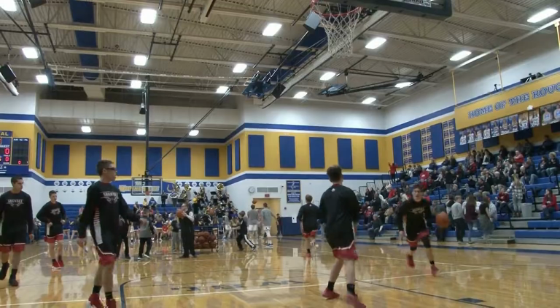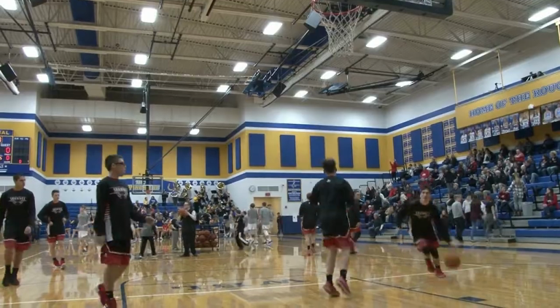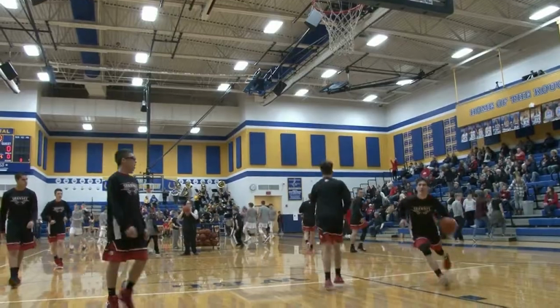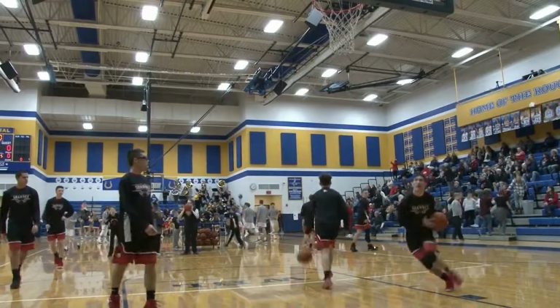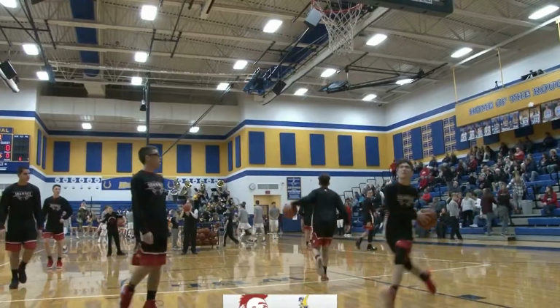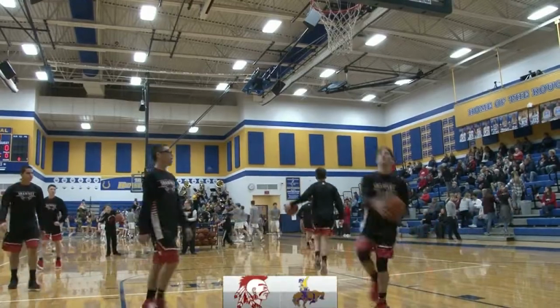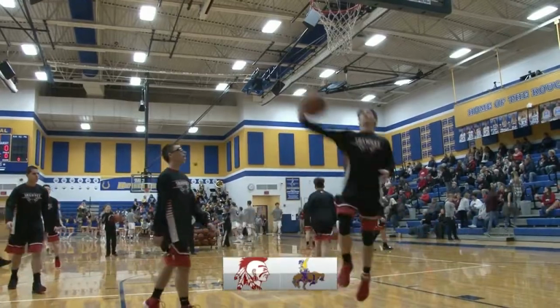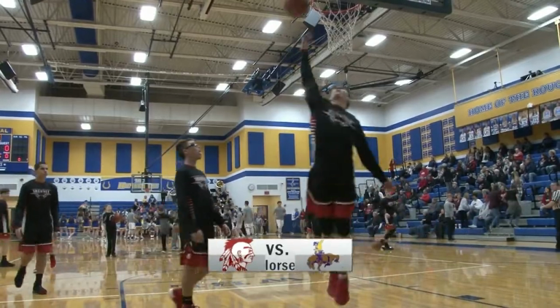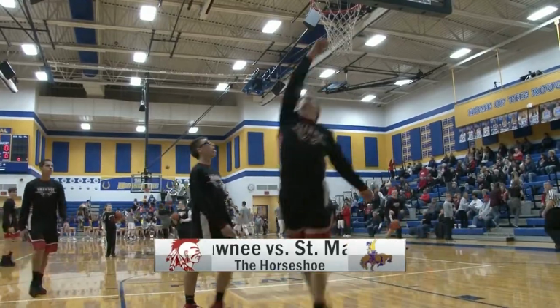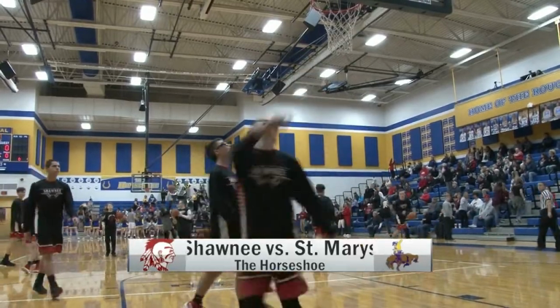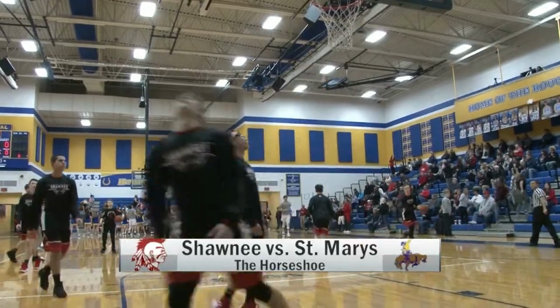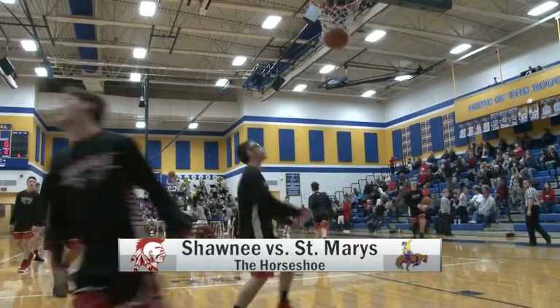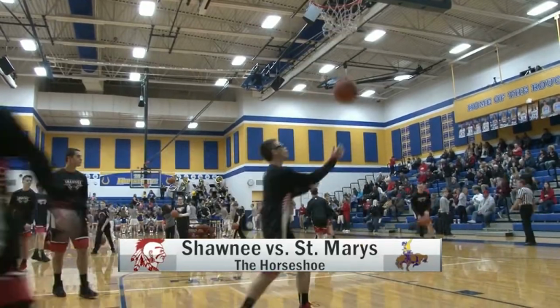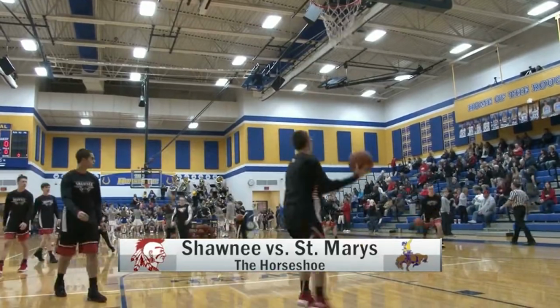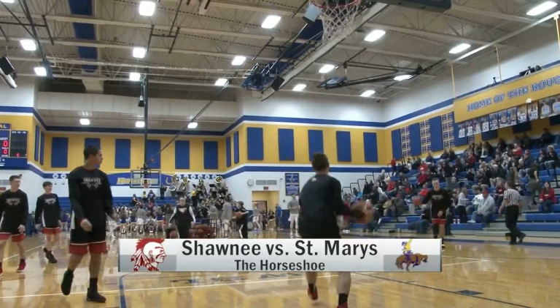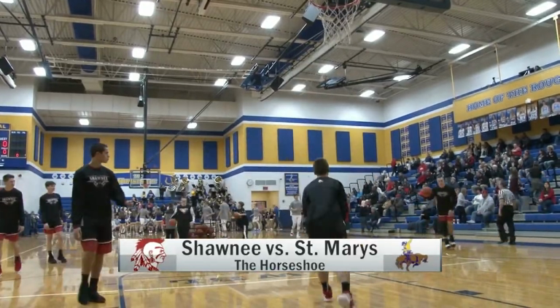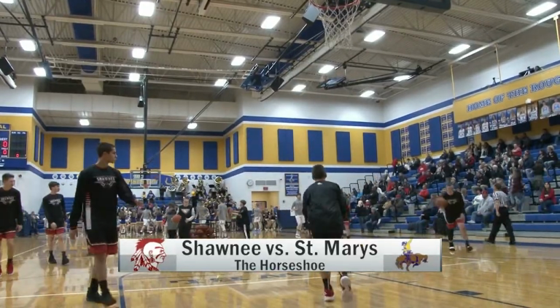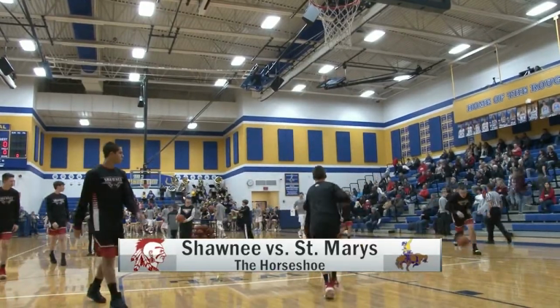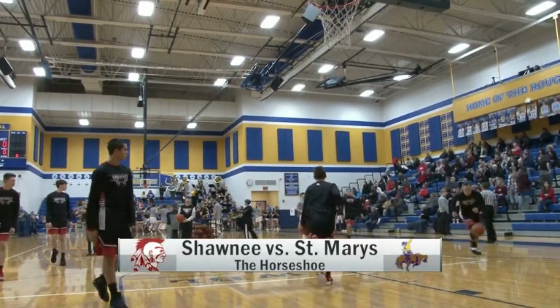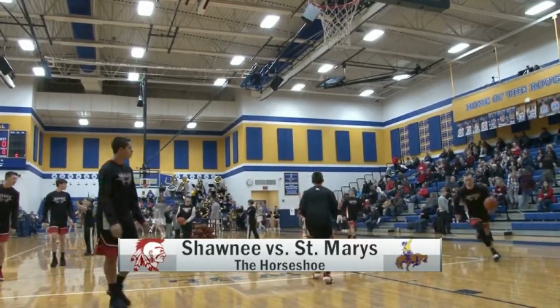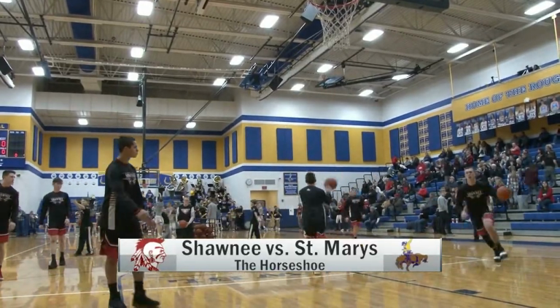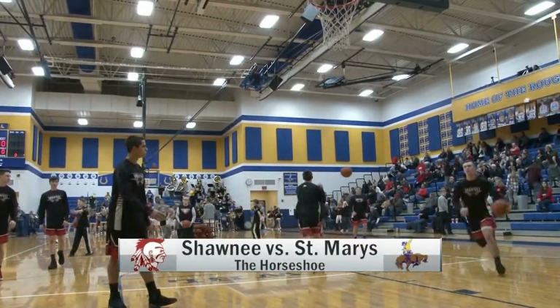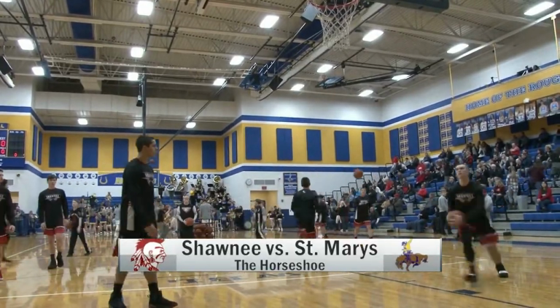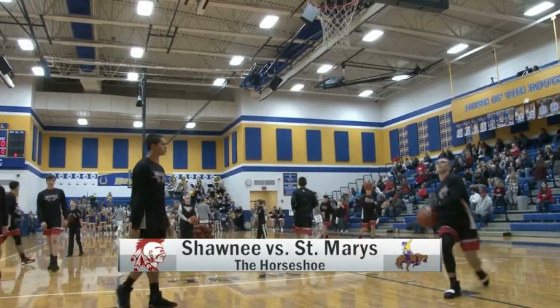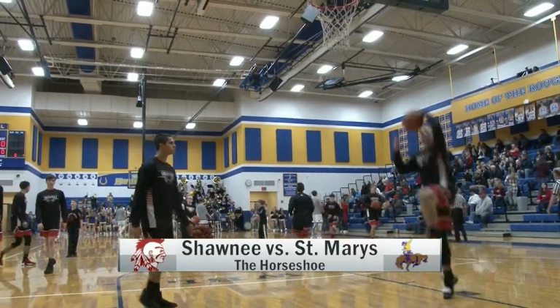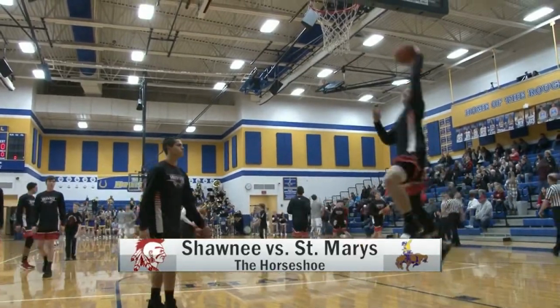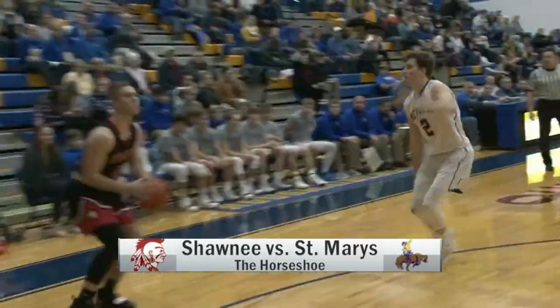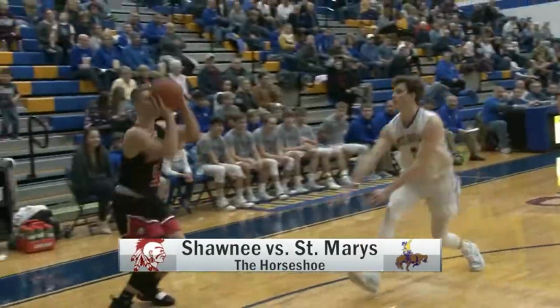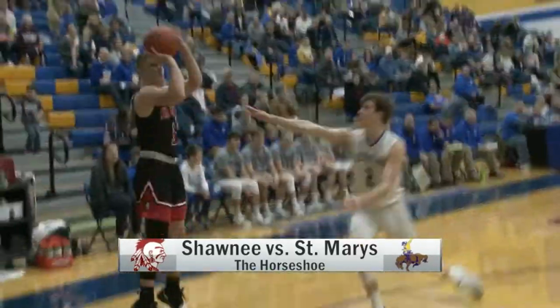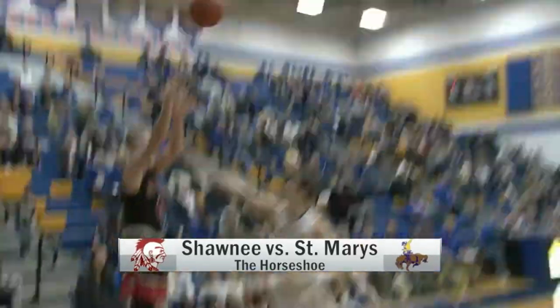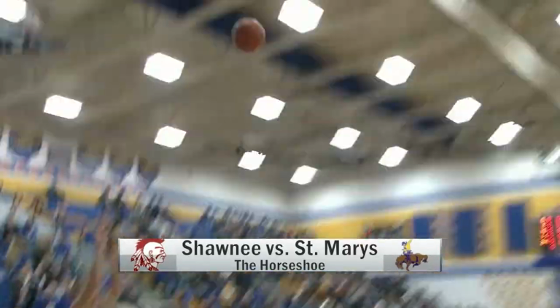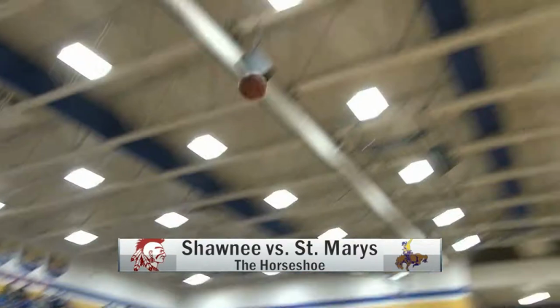Next up, St. Mary's and Shawnee — here's them warming up at the Horseshoe.